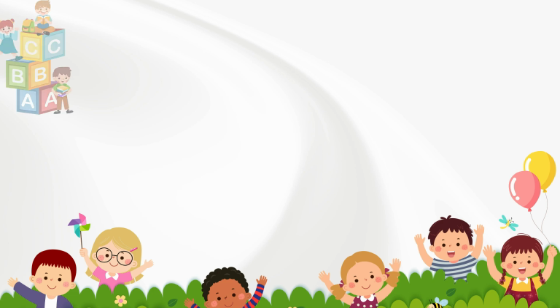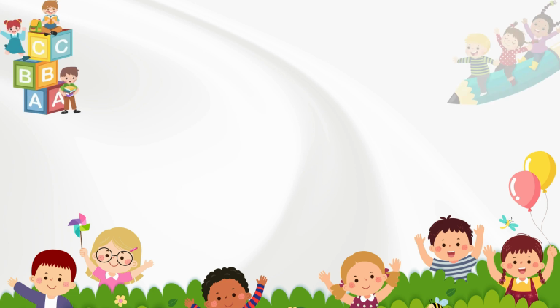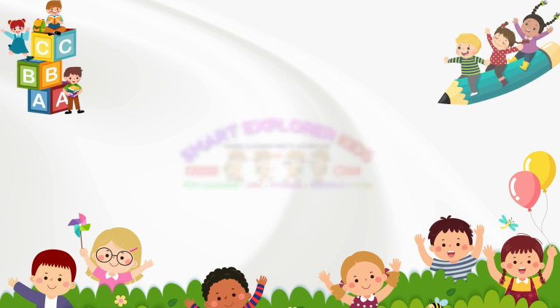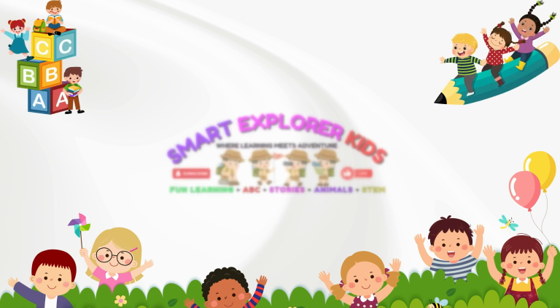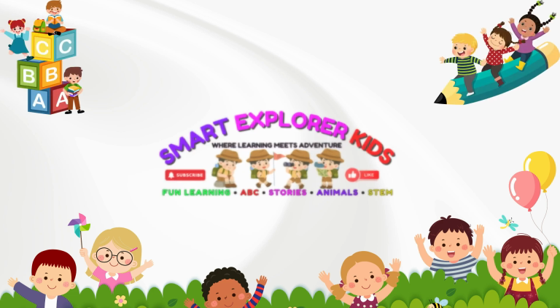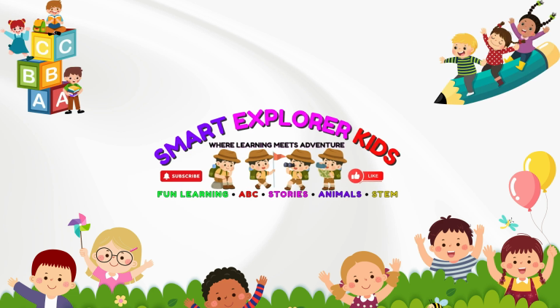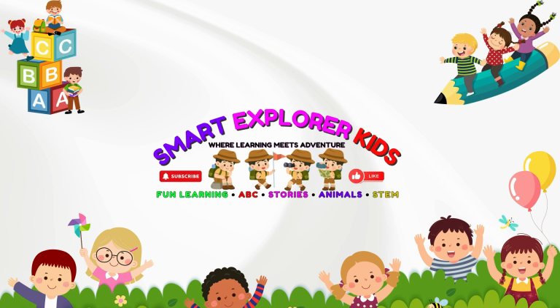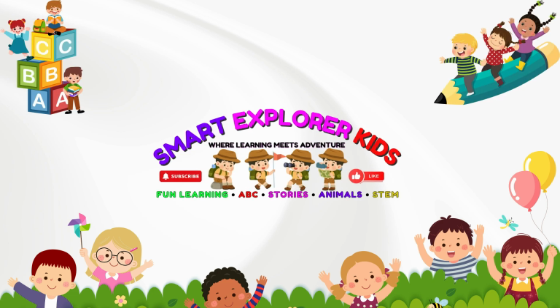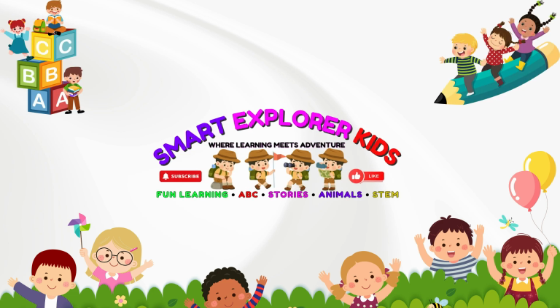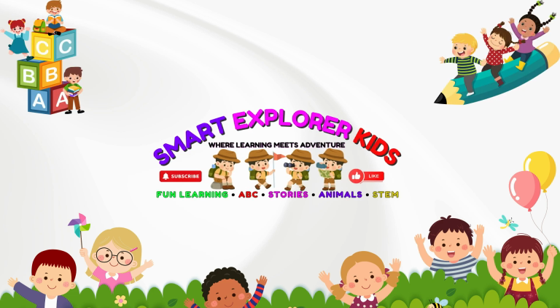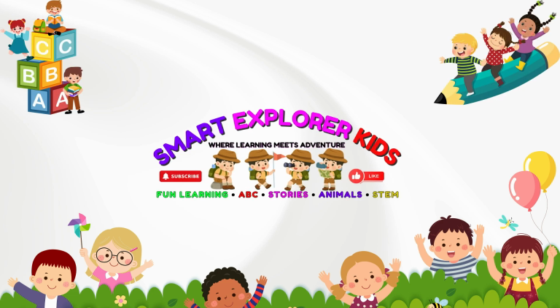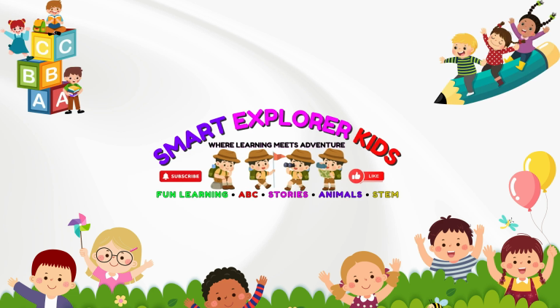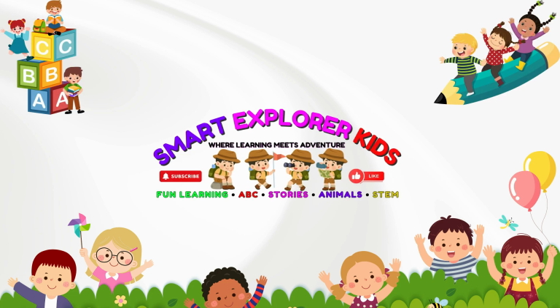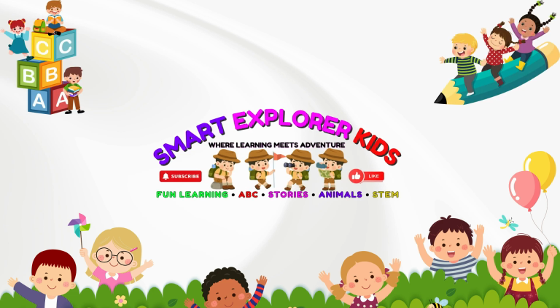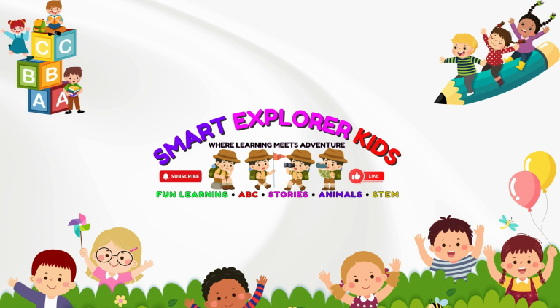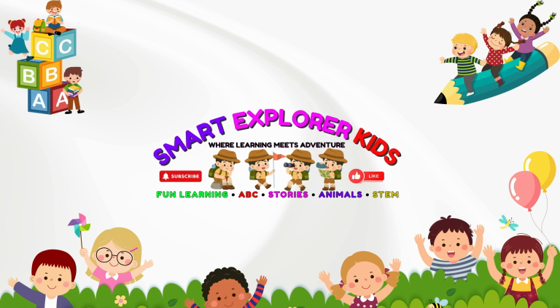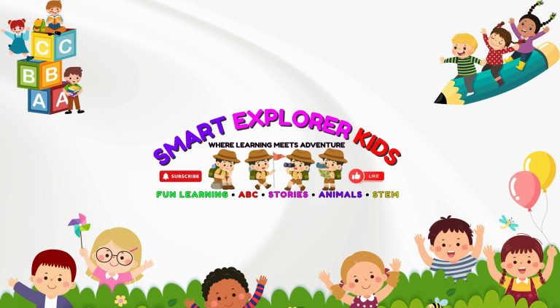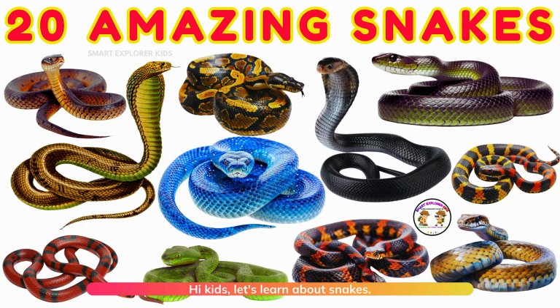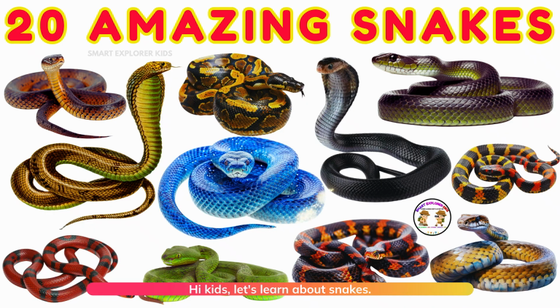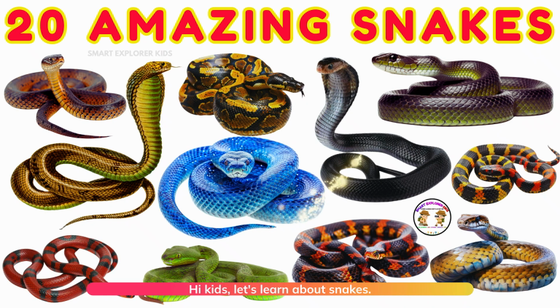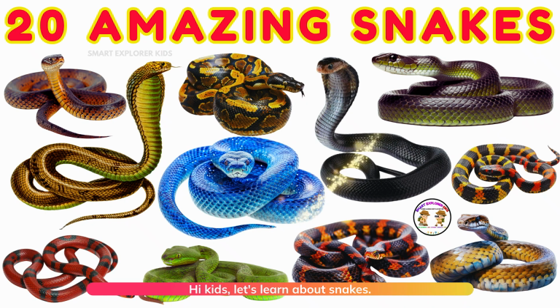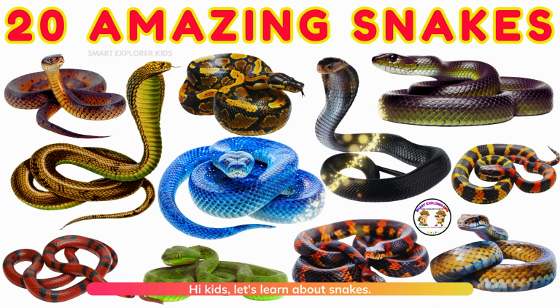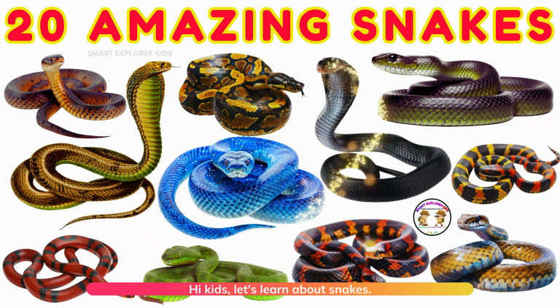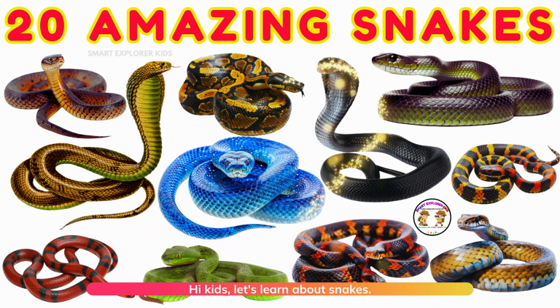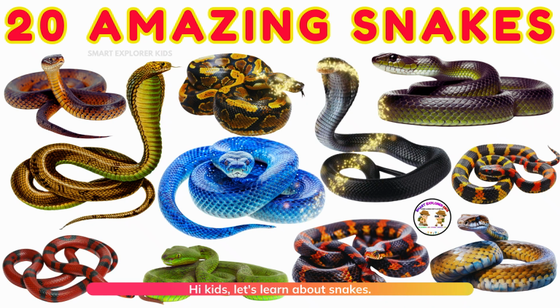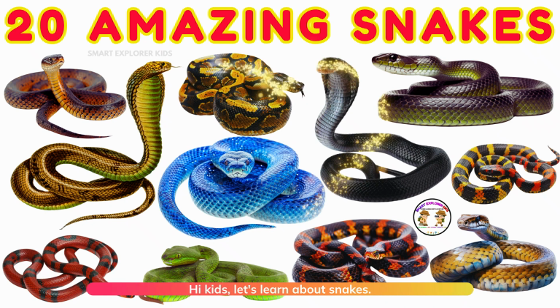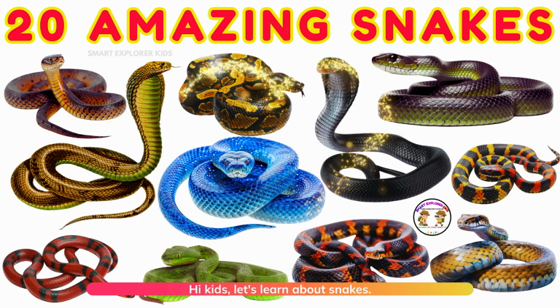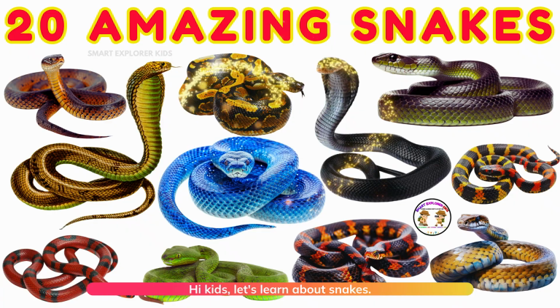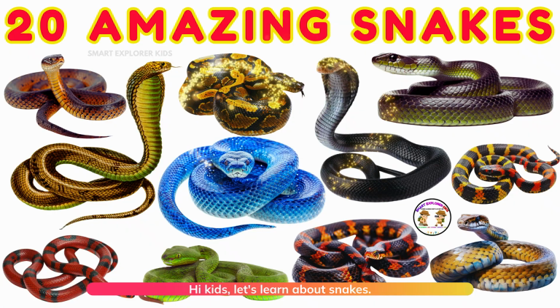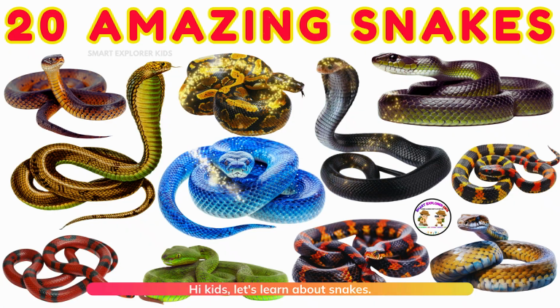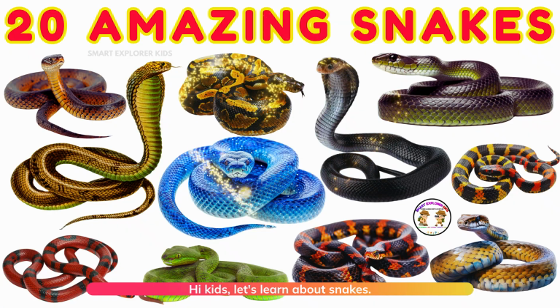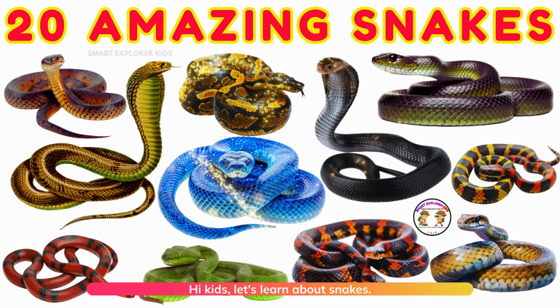Welcome to Smart Explore Kids! Let's learn about snakes.